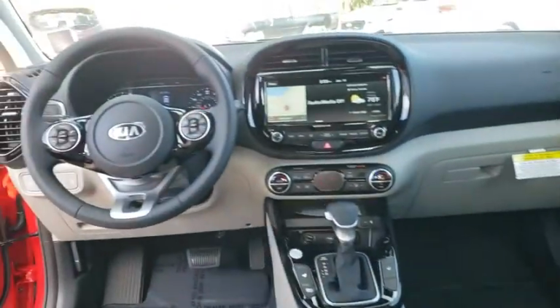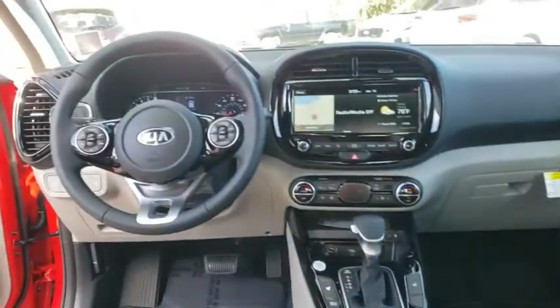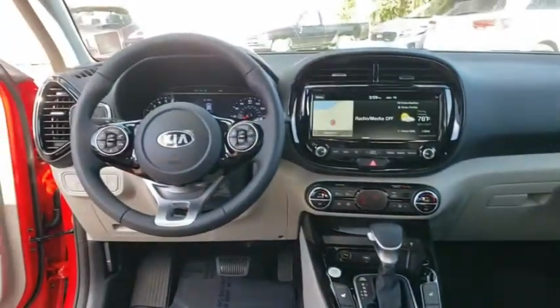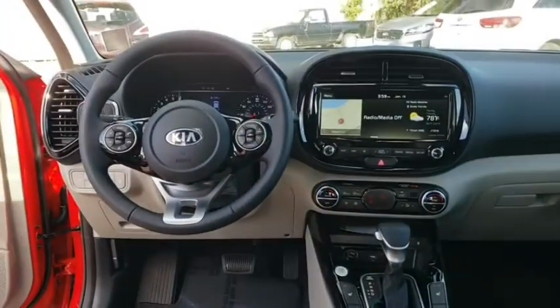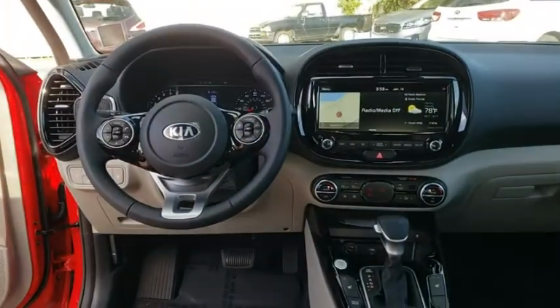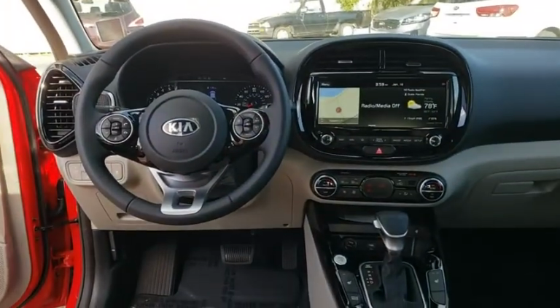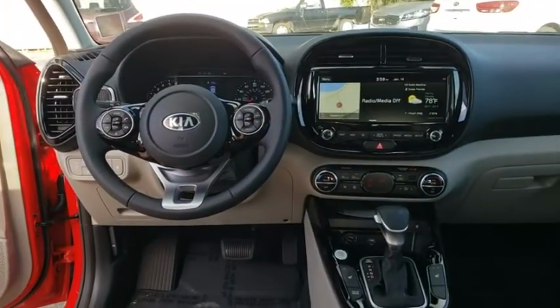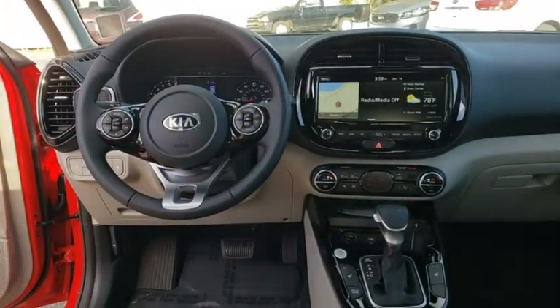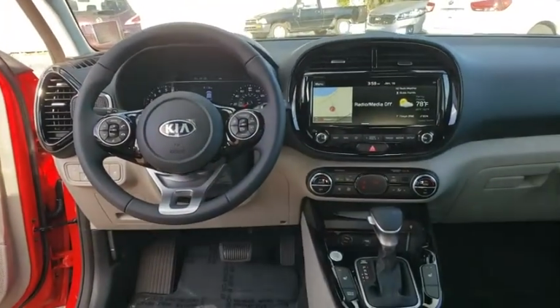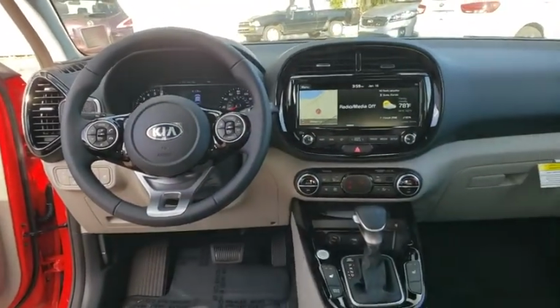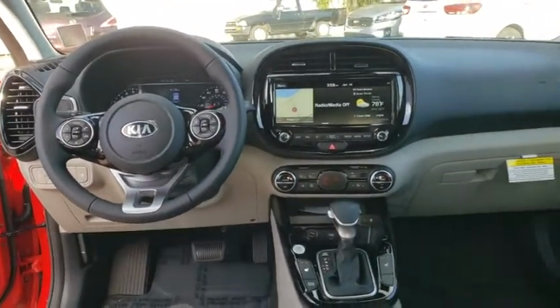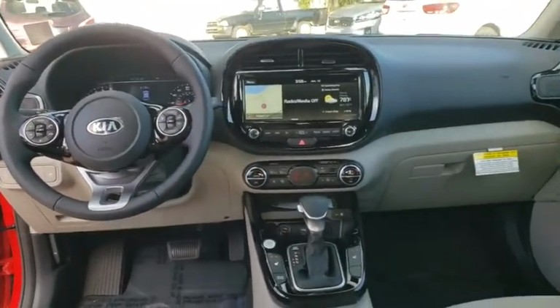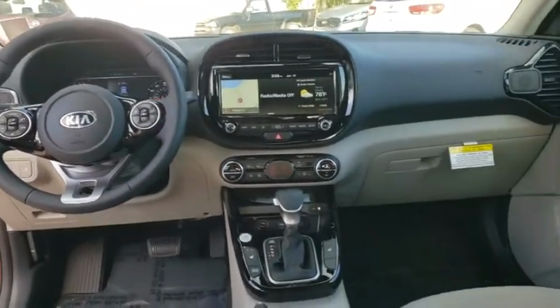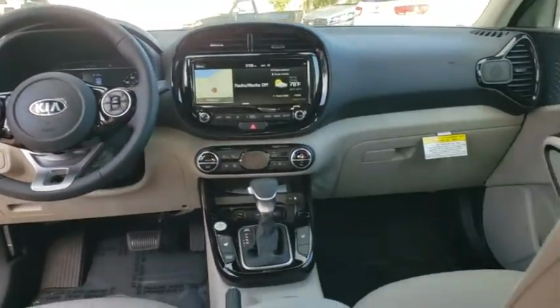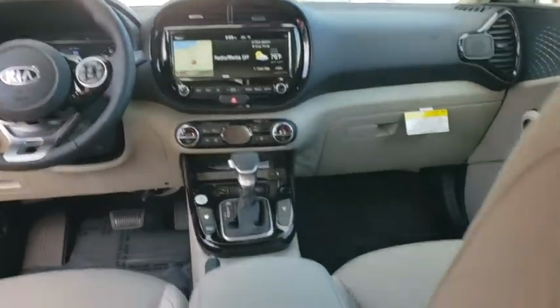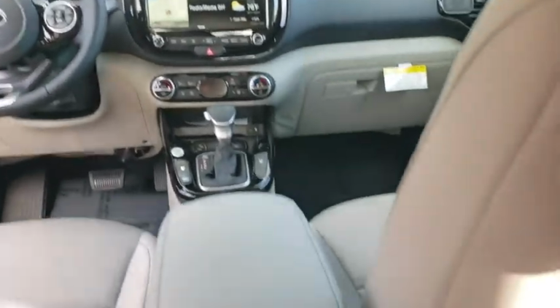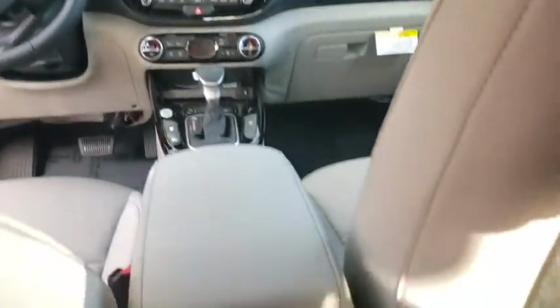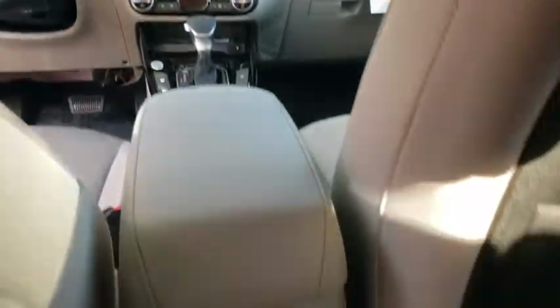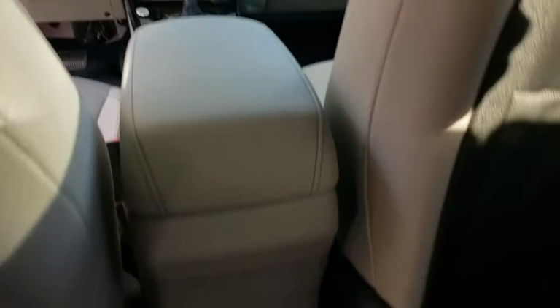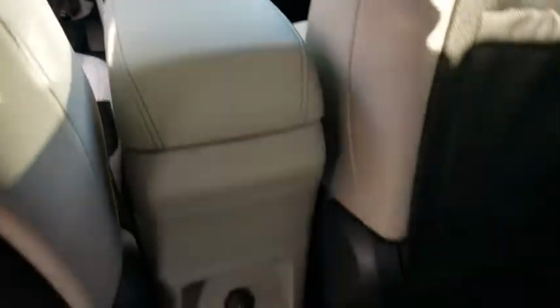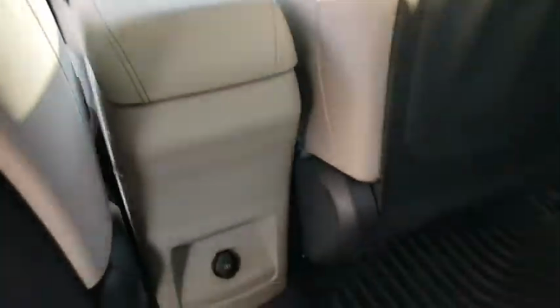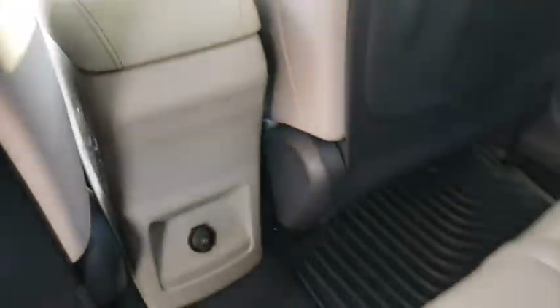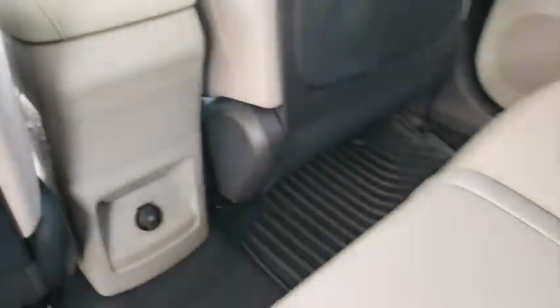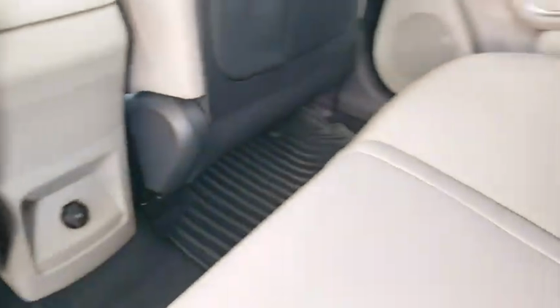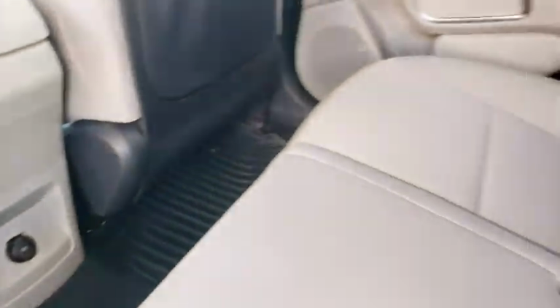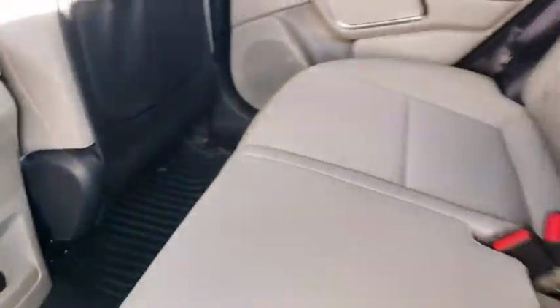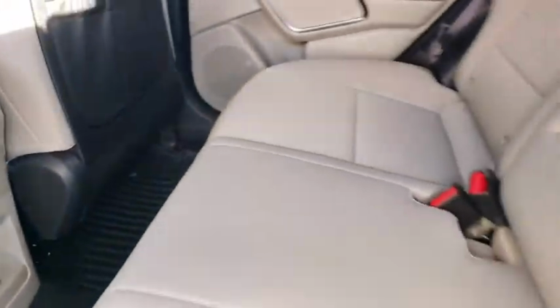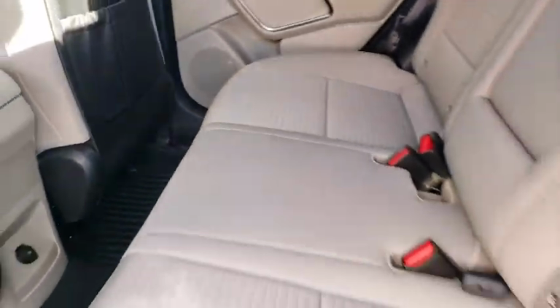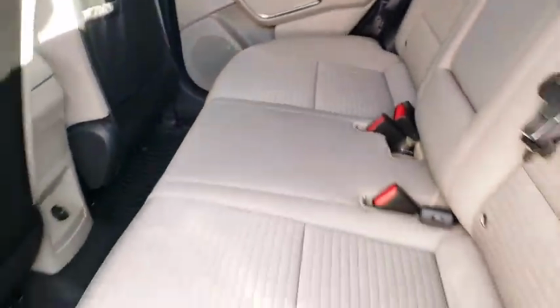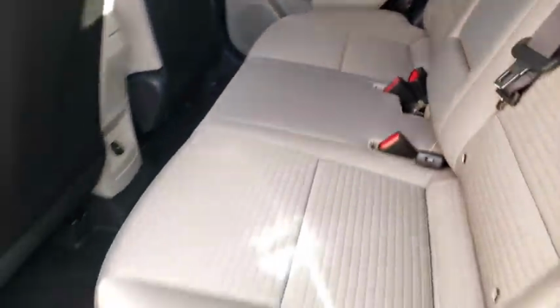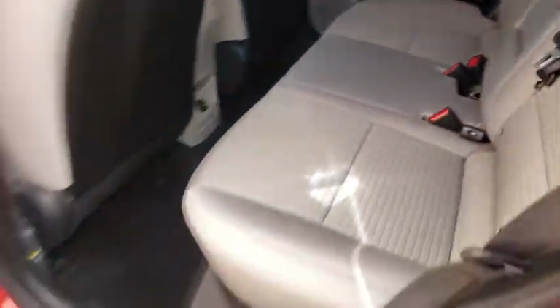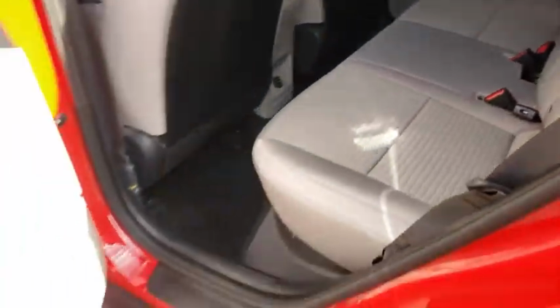Keyless start, aluminum wheels, four-wheel disc brakes, cruise control, climate control, AM-FM stereo radio.